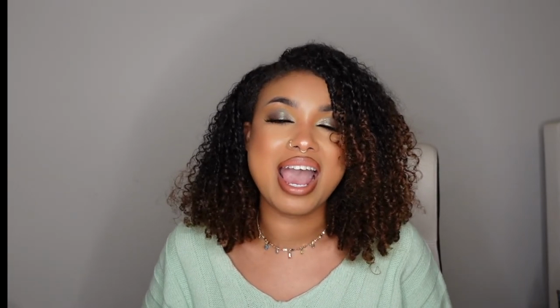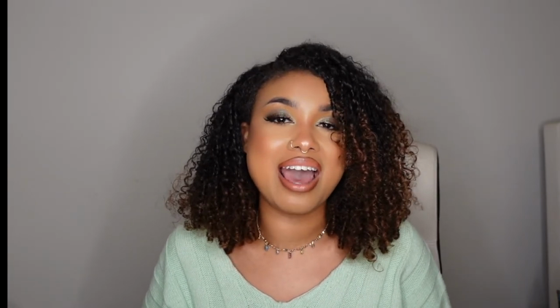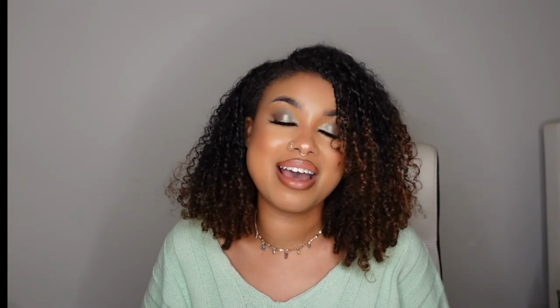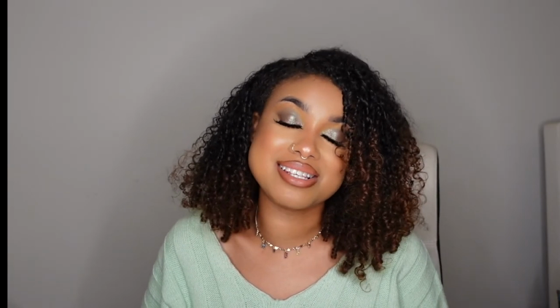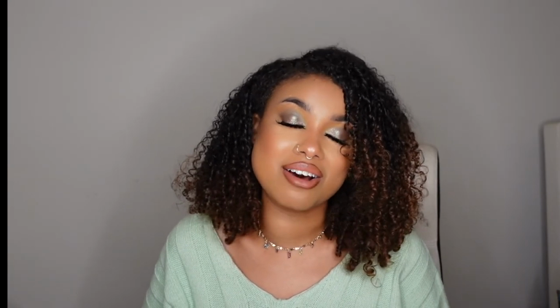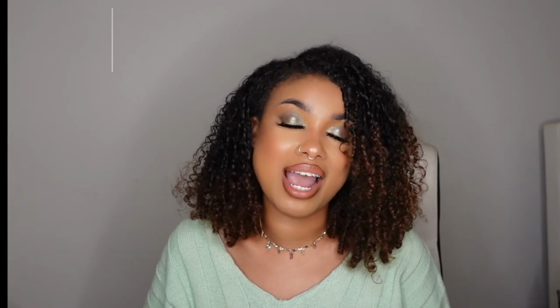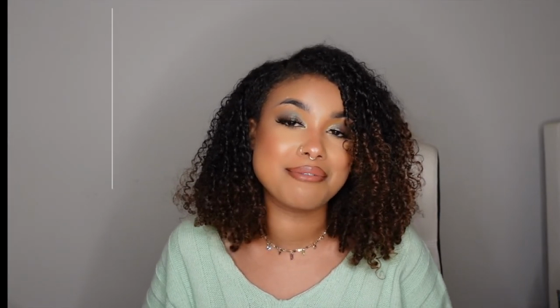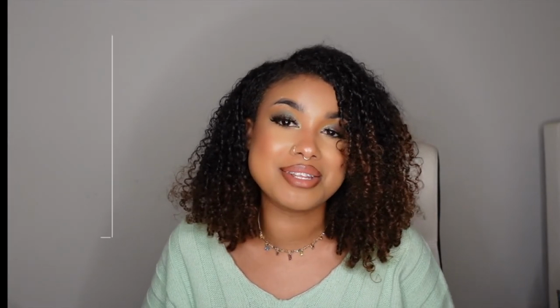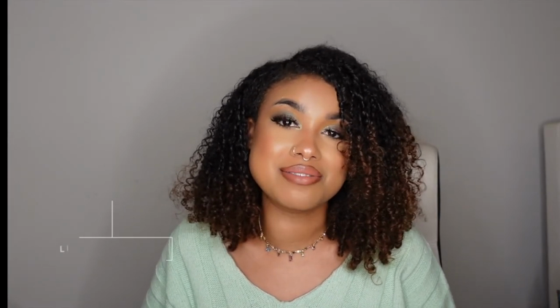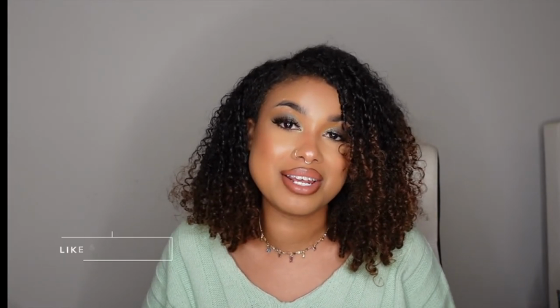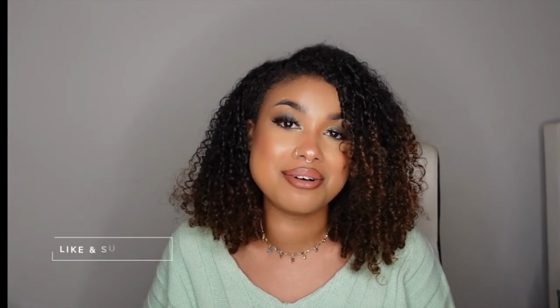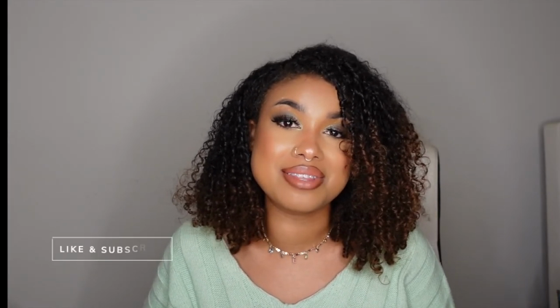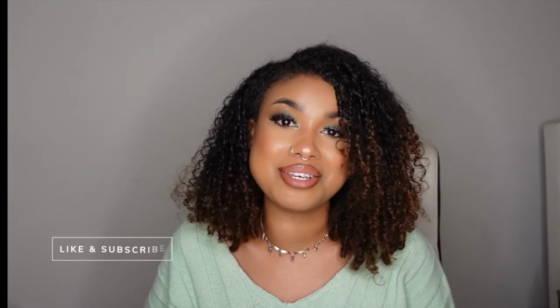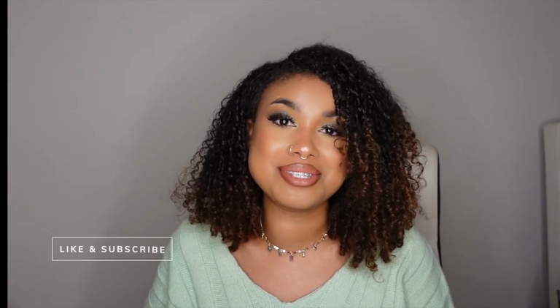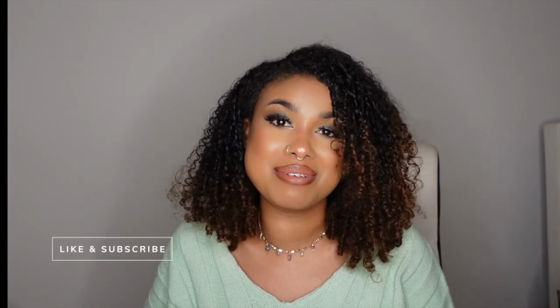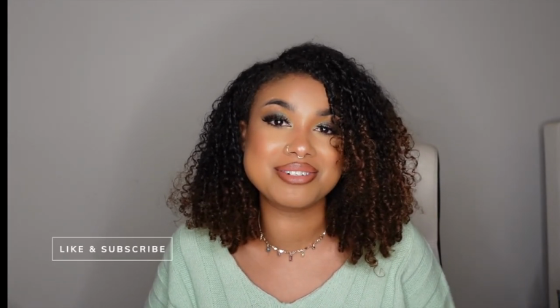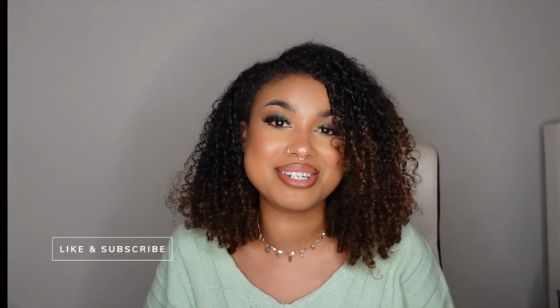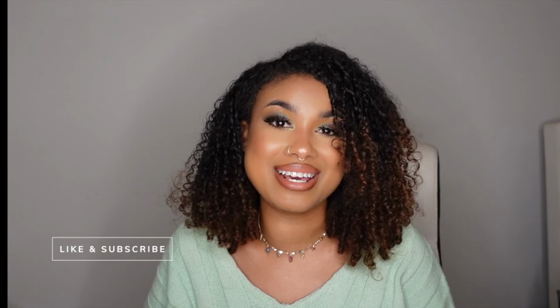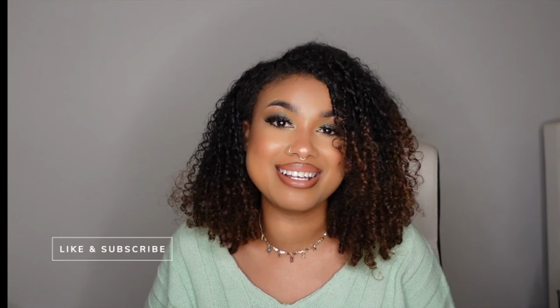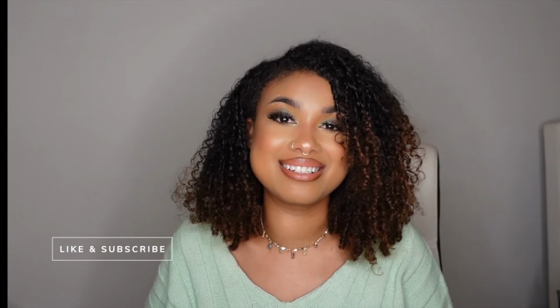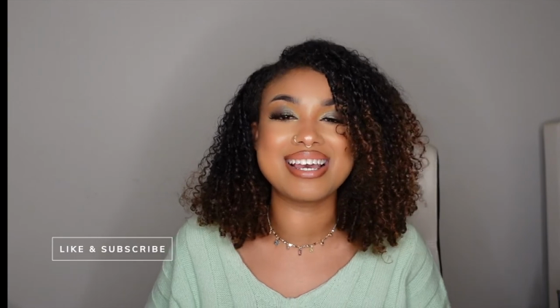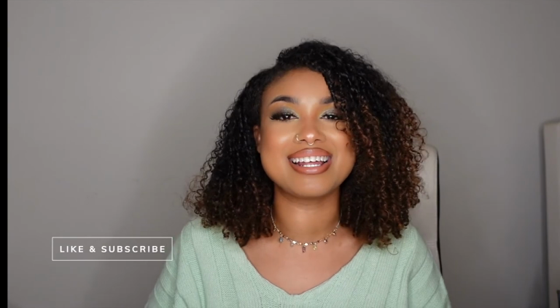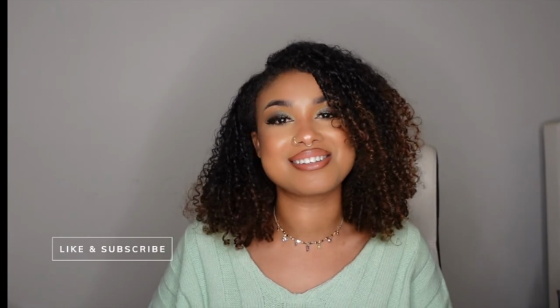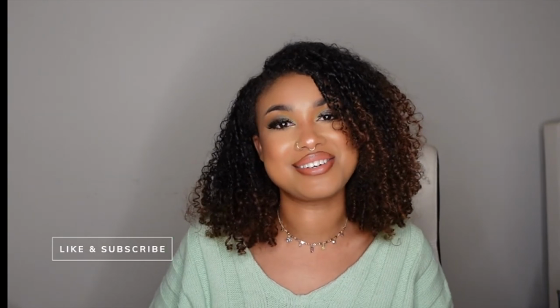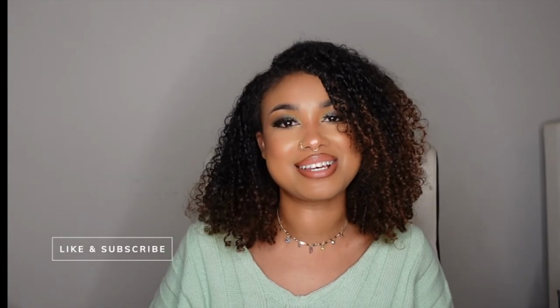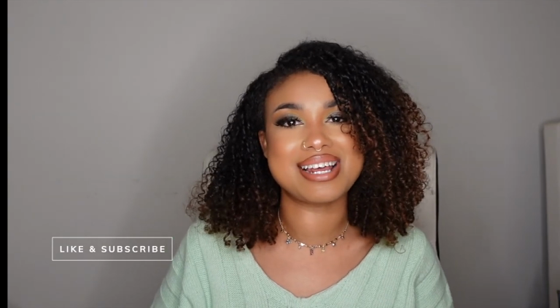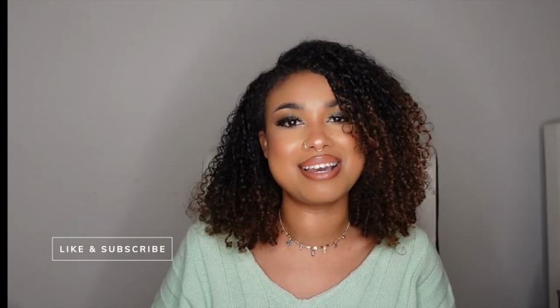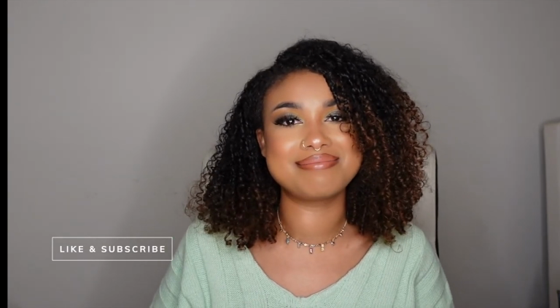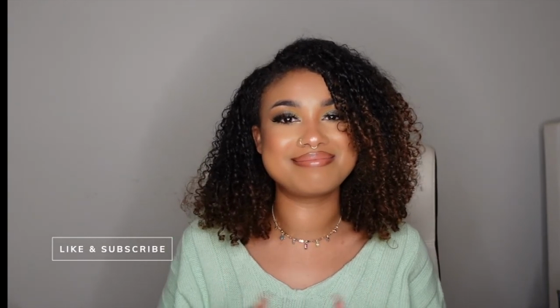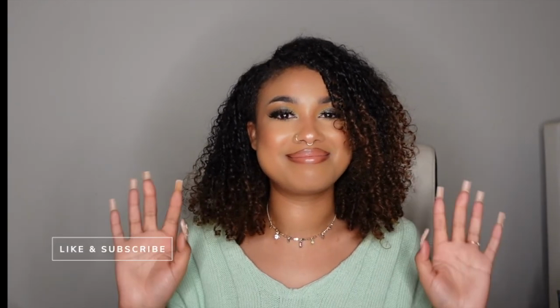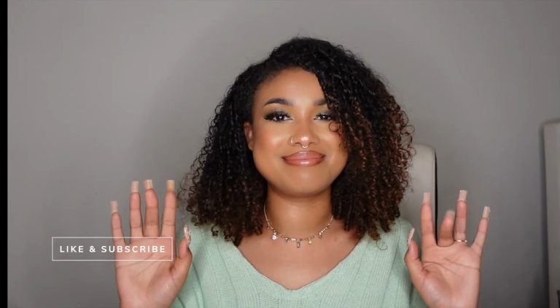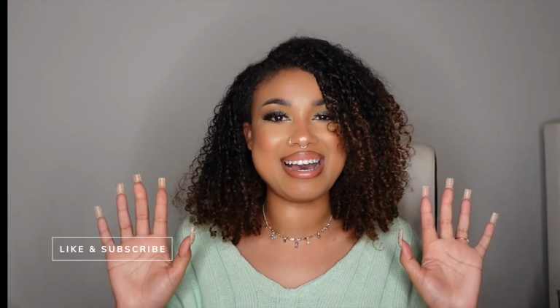And that is all I have for this video. Thank you so much for tuning in, and I'll see you next time. Bye!